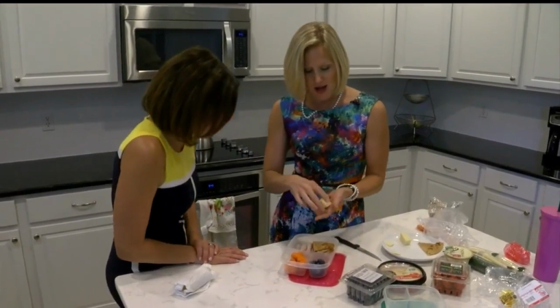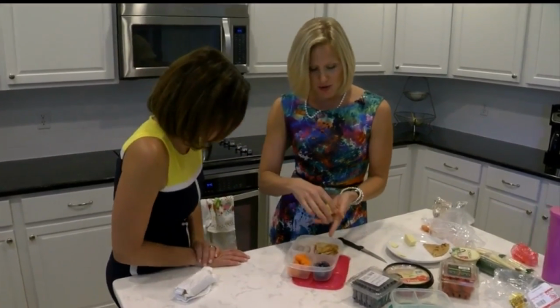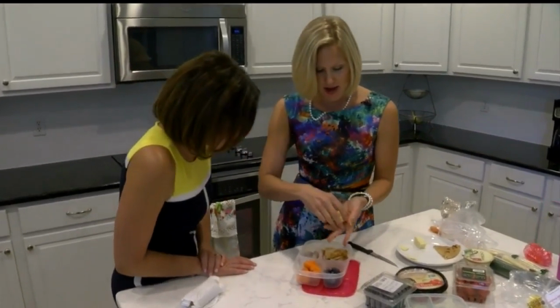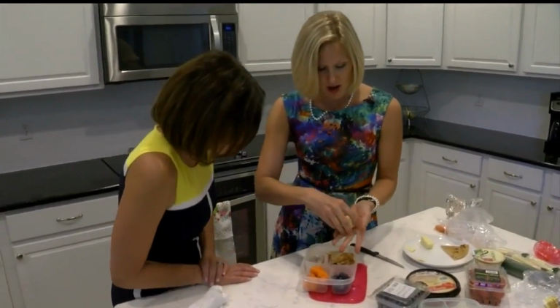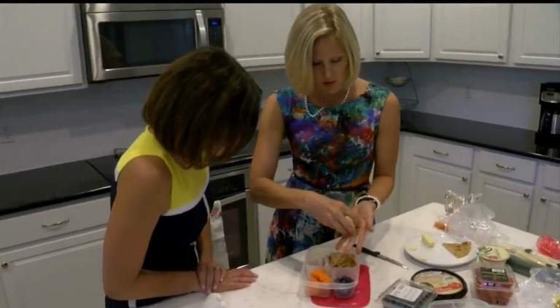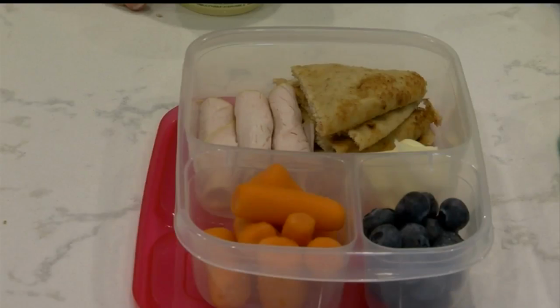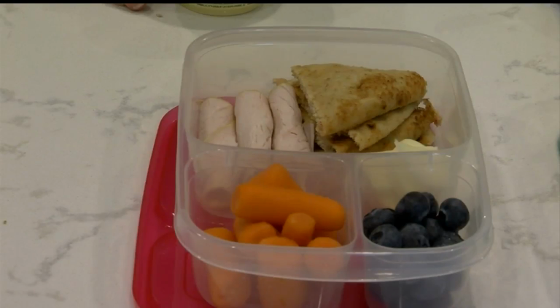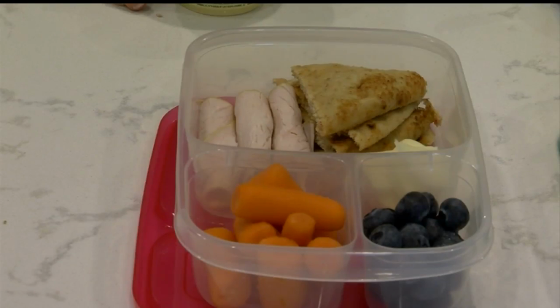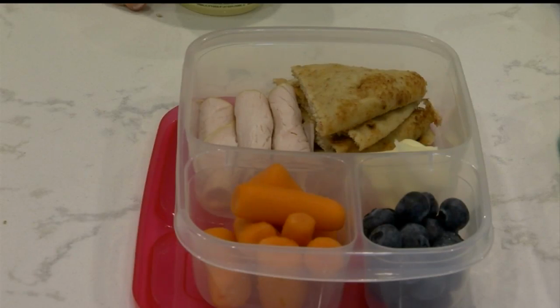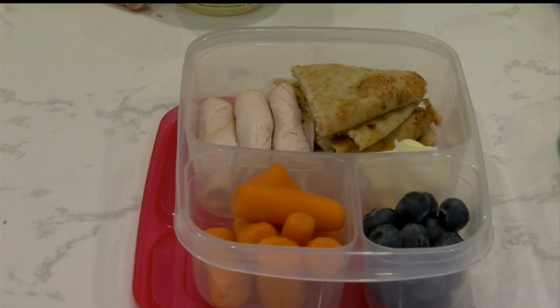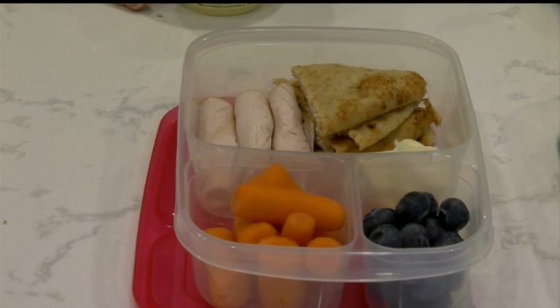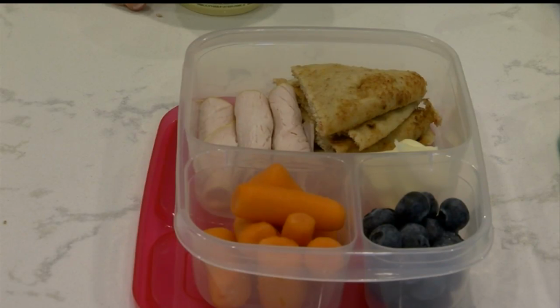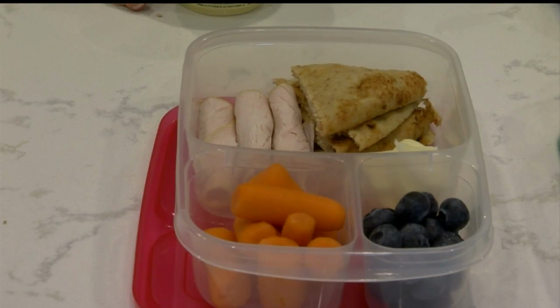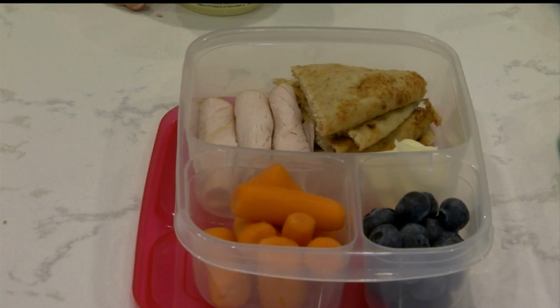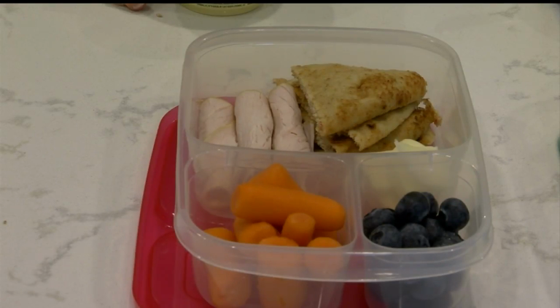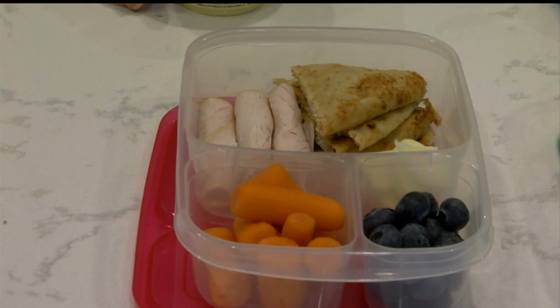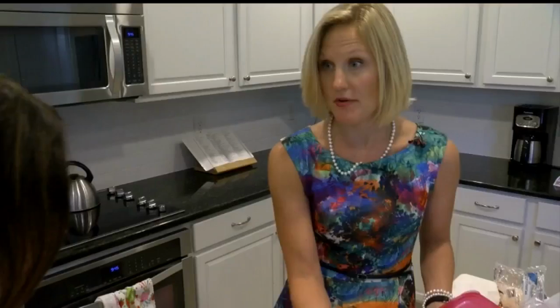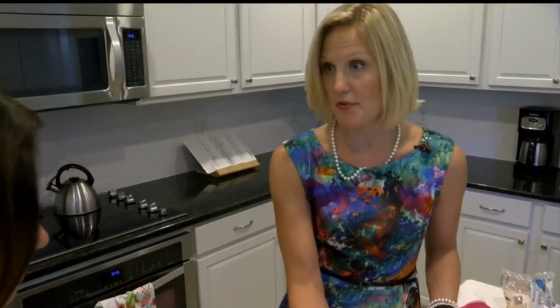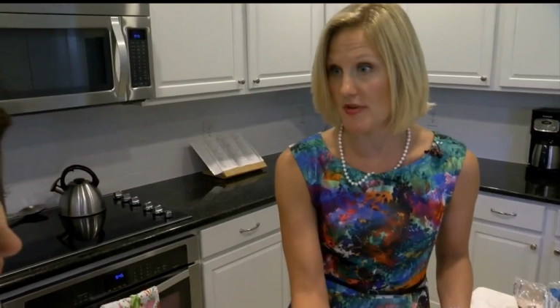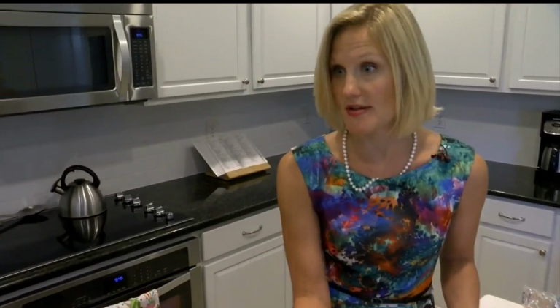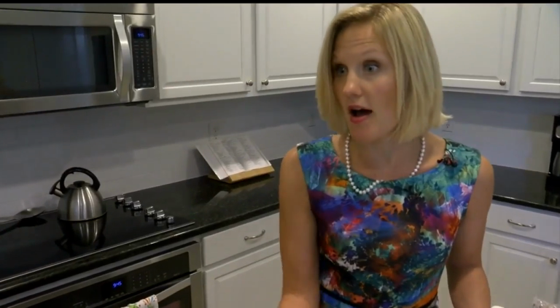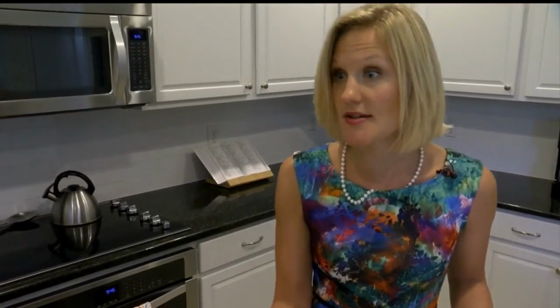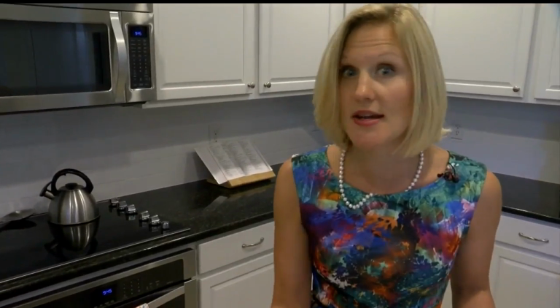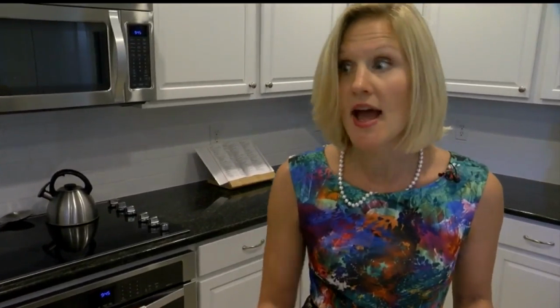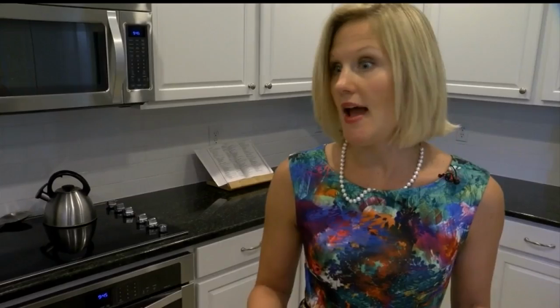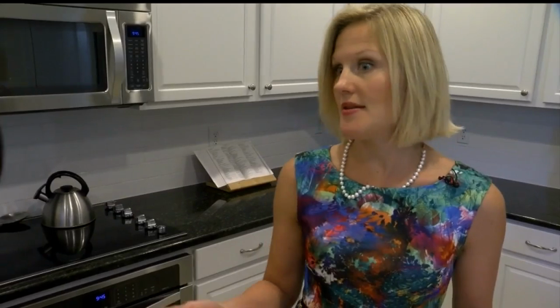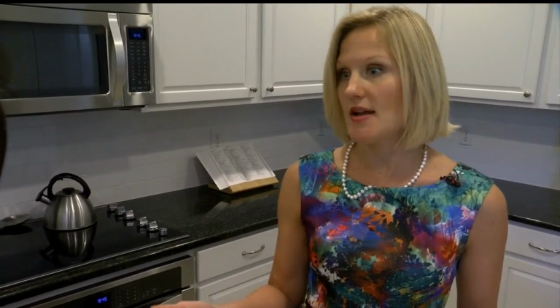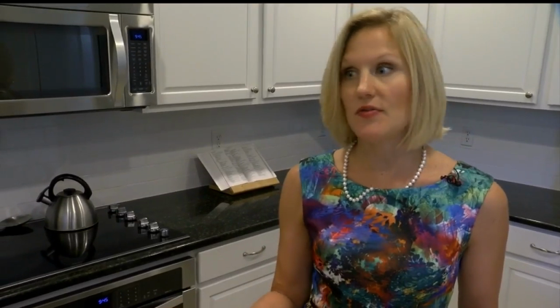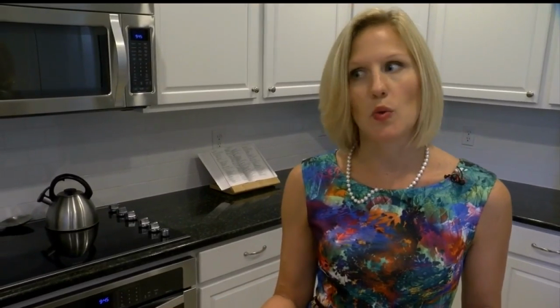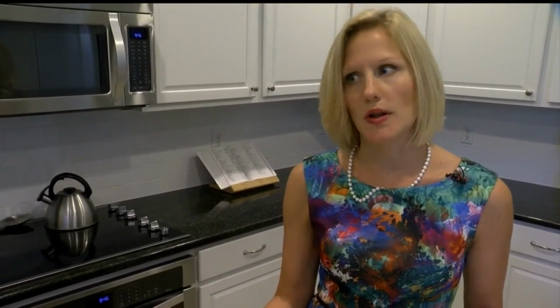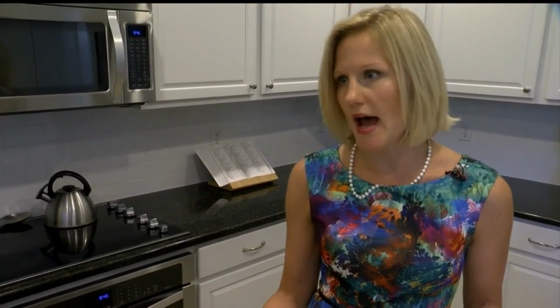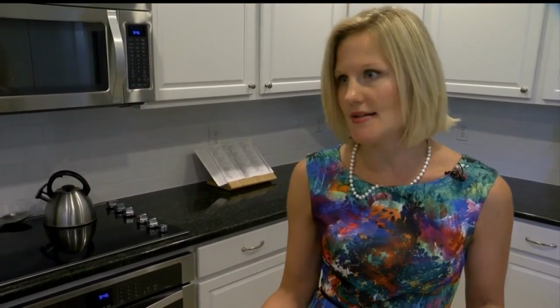And you can plan ahead with these lunches. You could make three or four of these and the stuff will last.